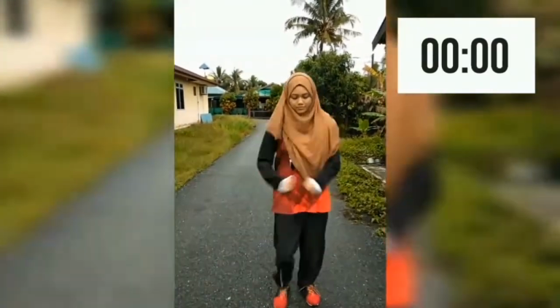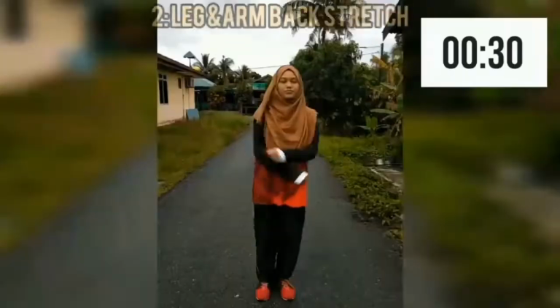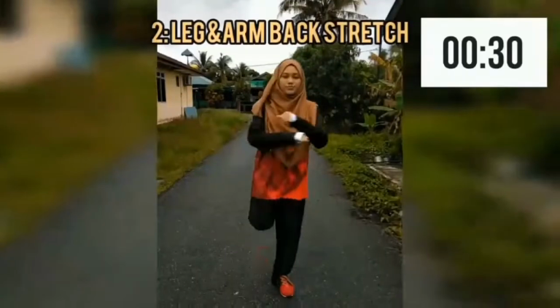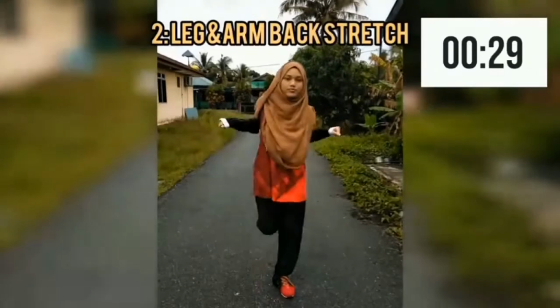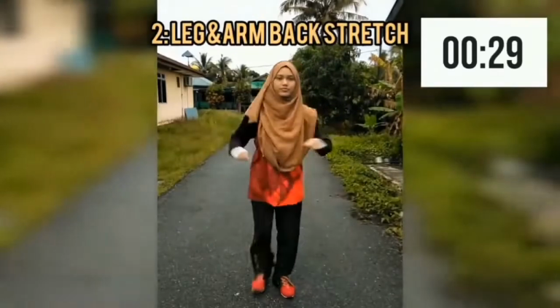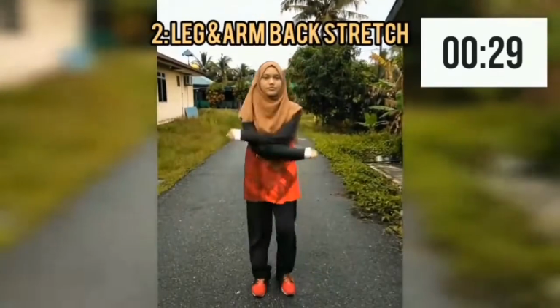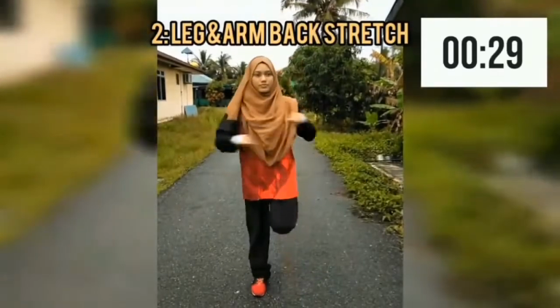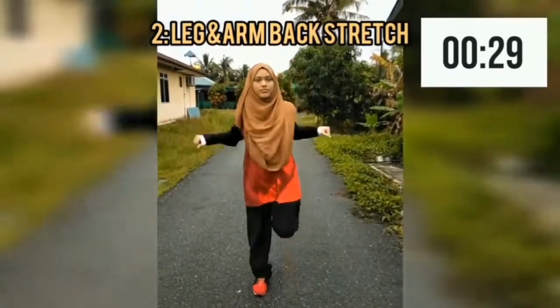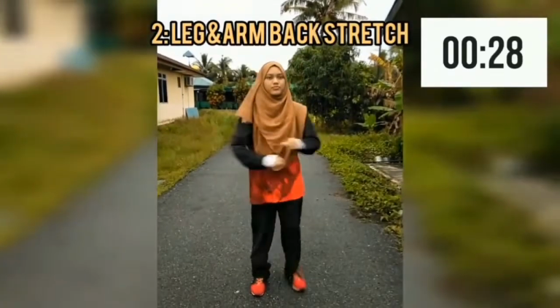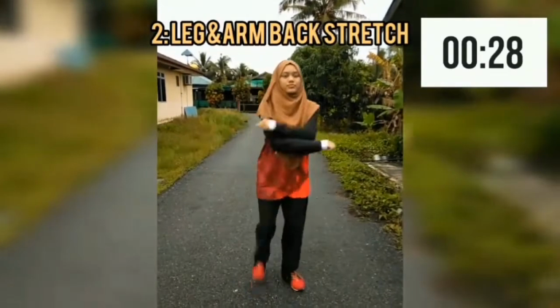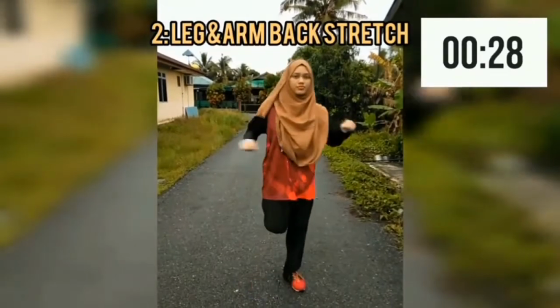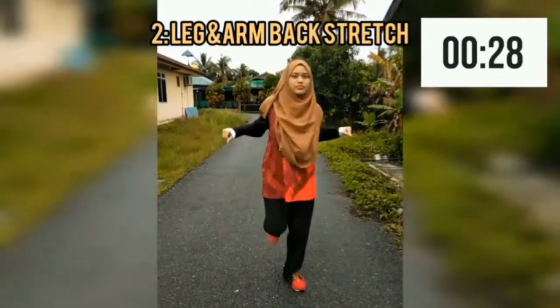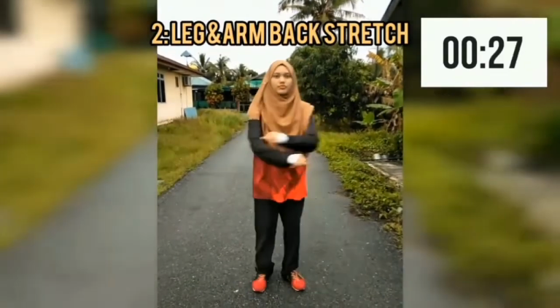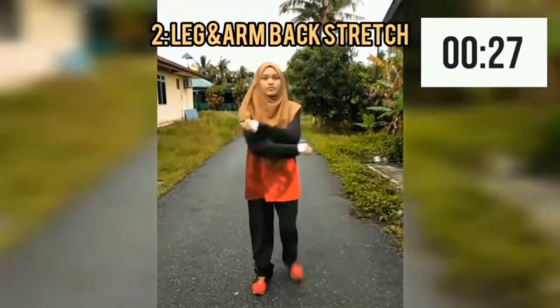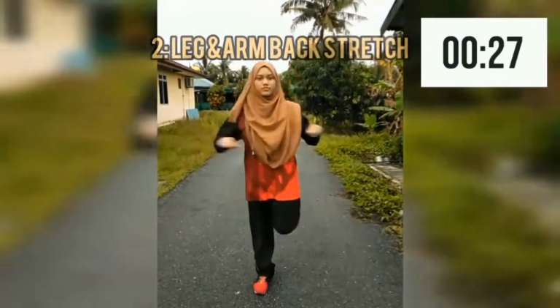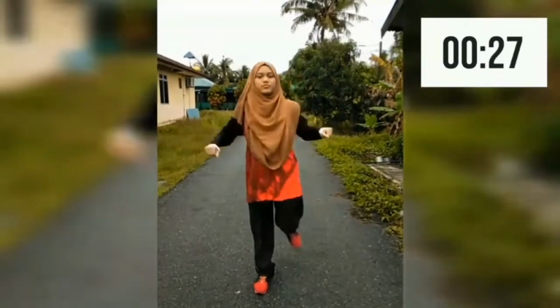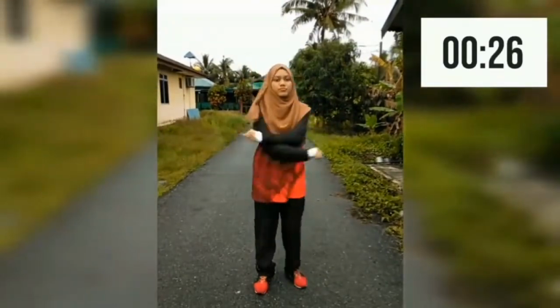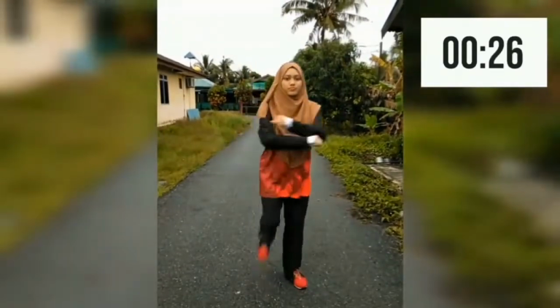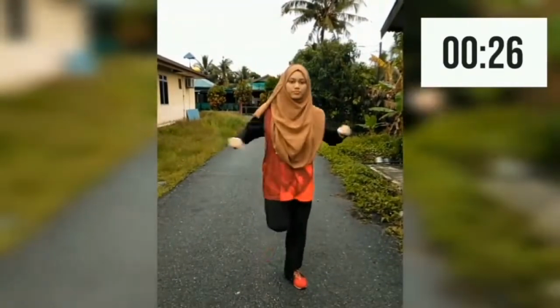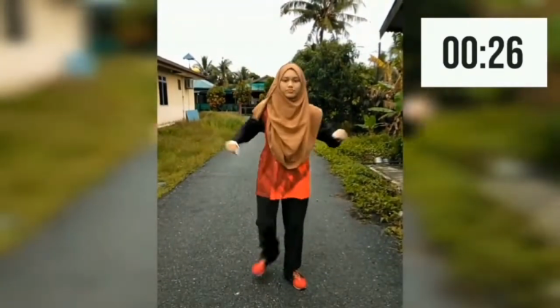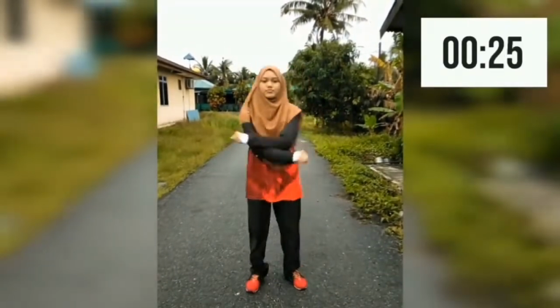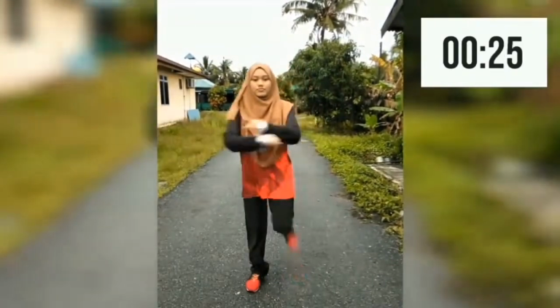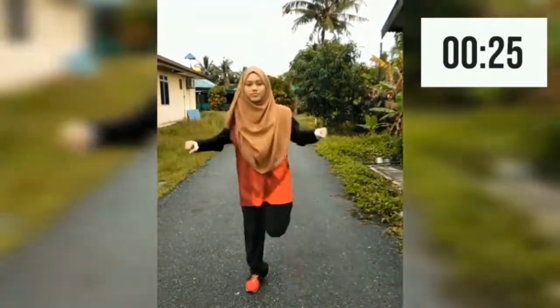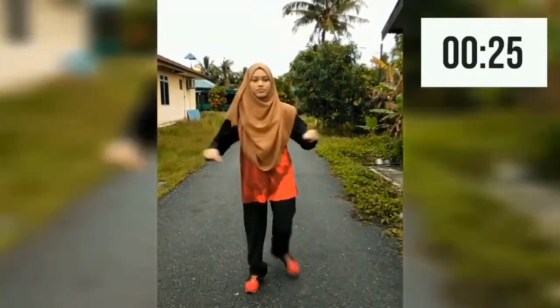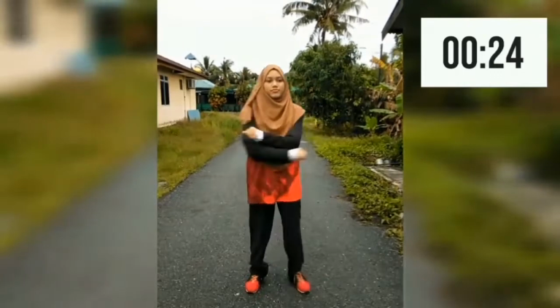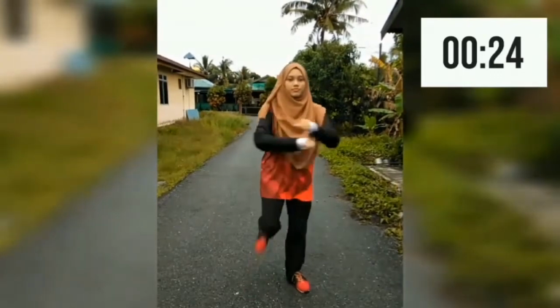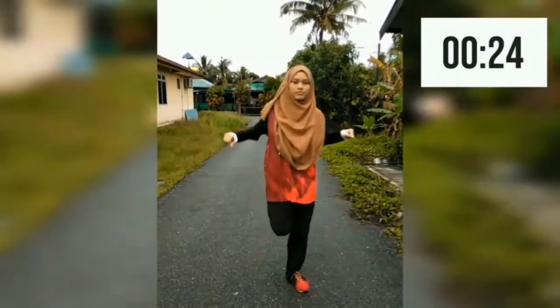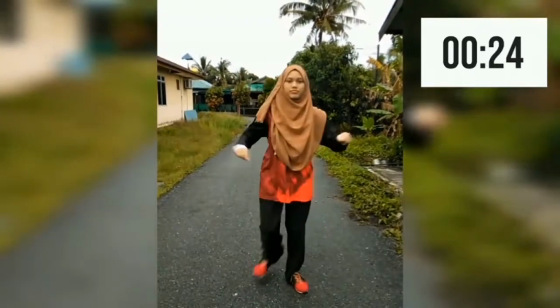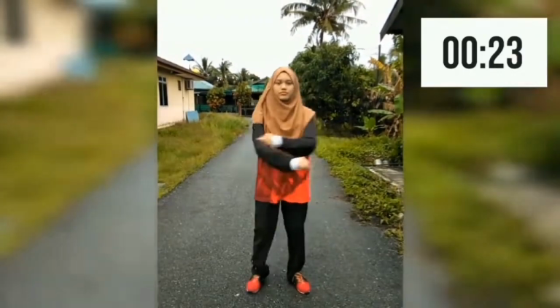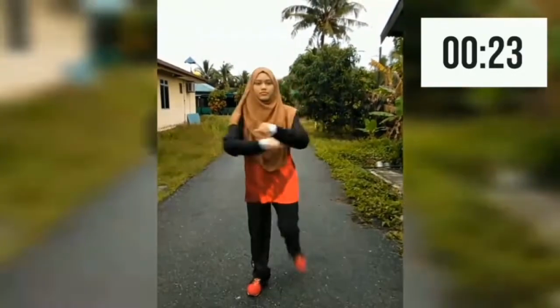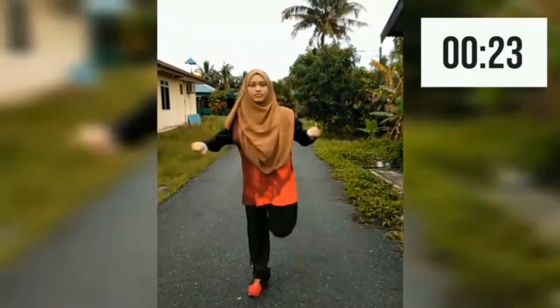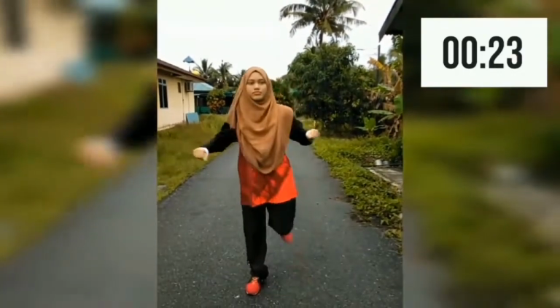Next is leg and arm back stretch. In this step, you need to stretch your arm to the side and kick your leg to the back.